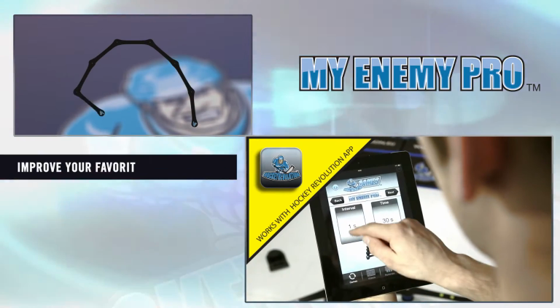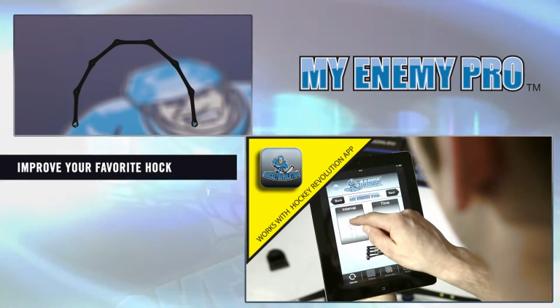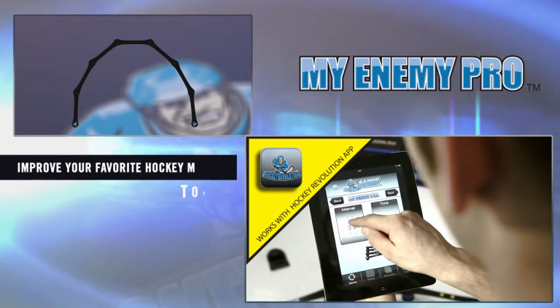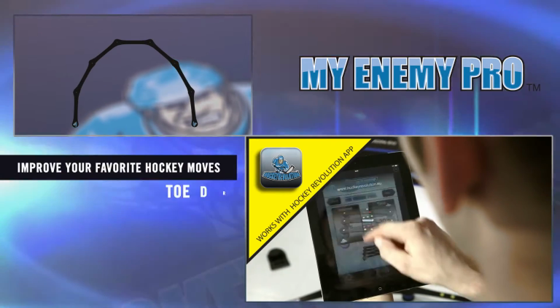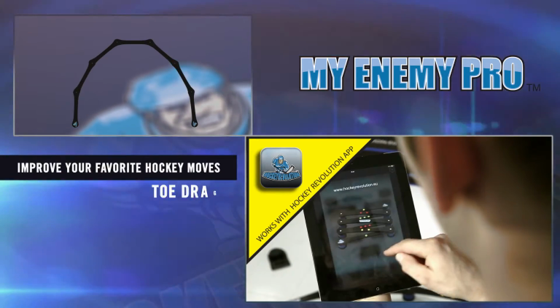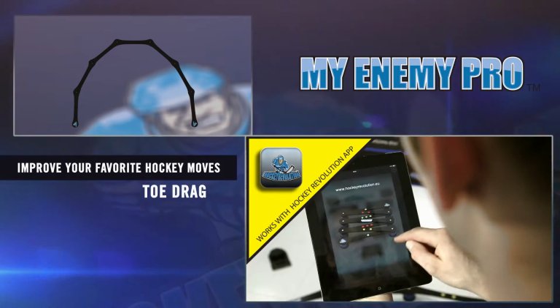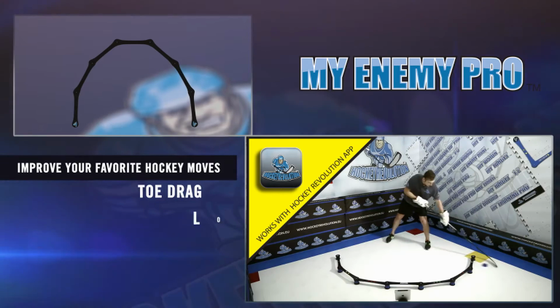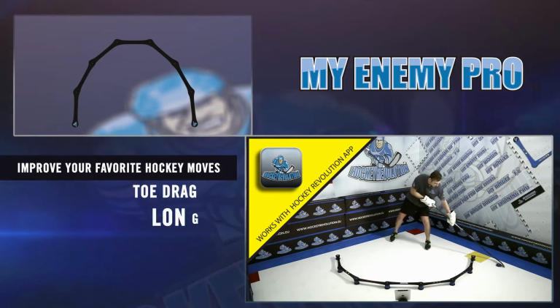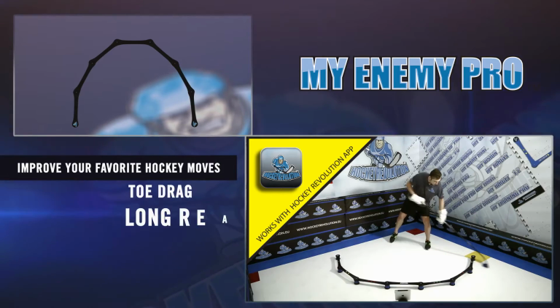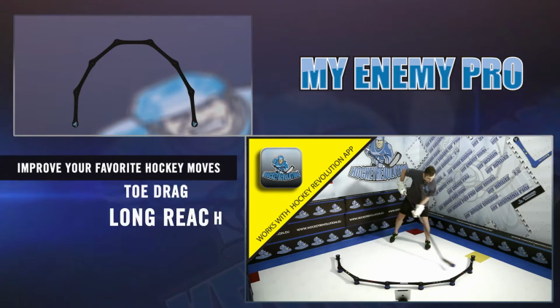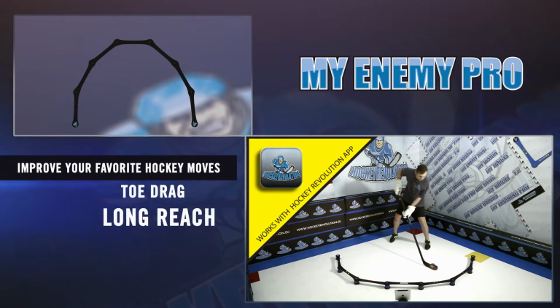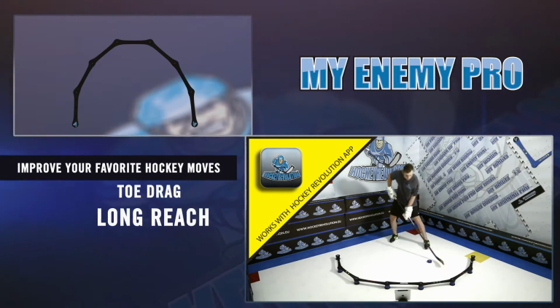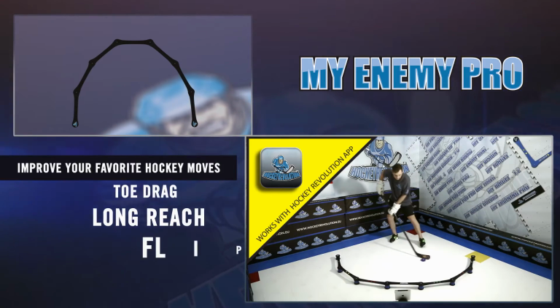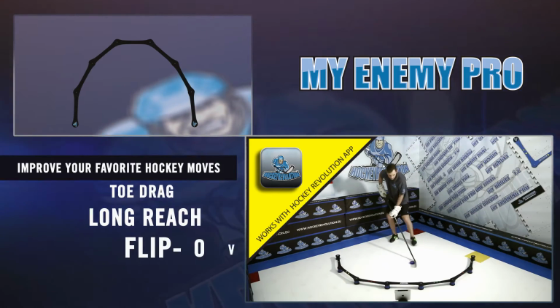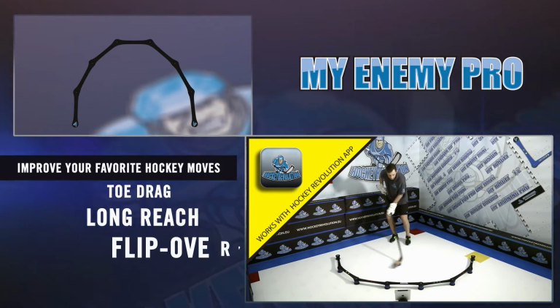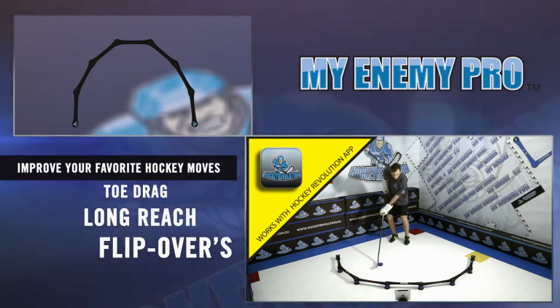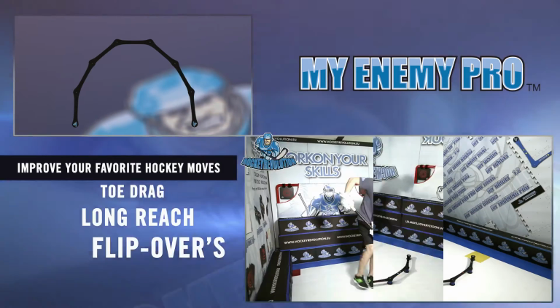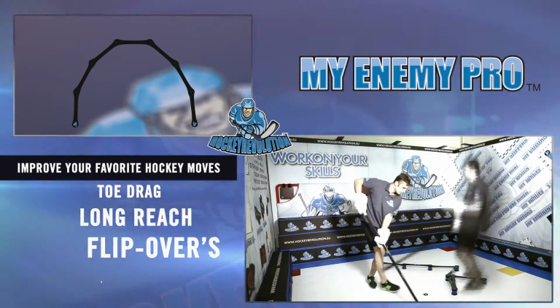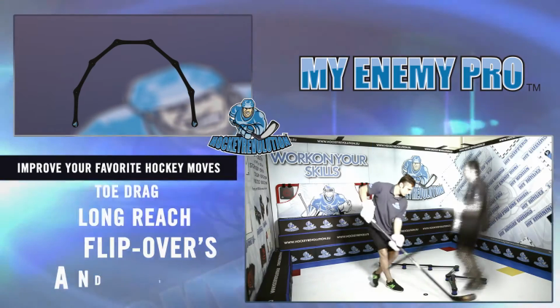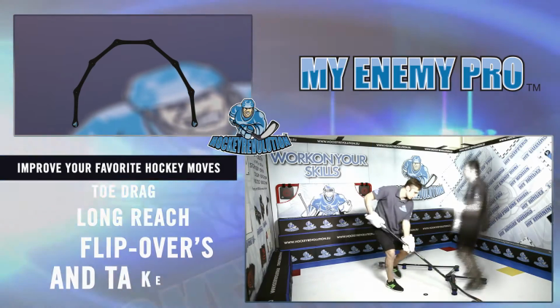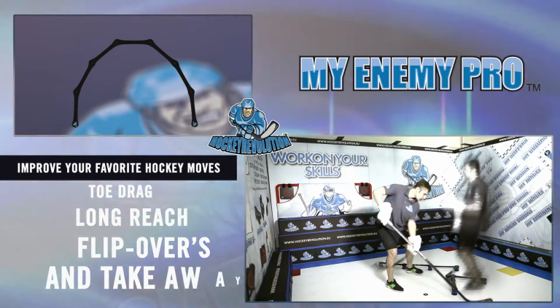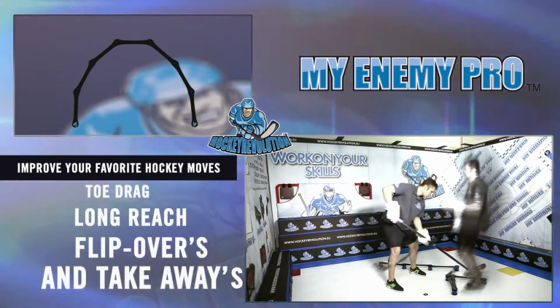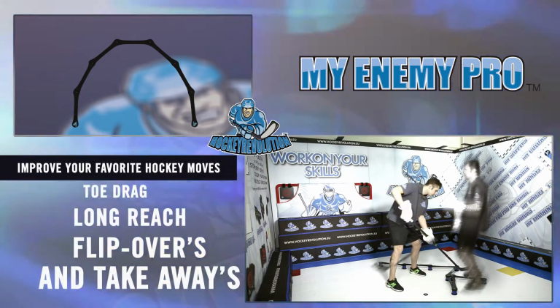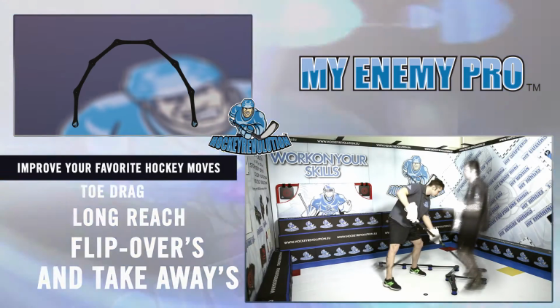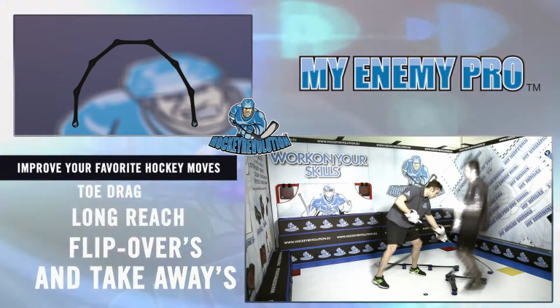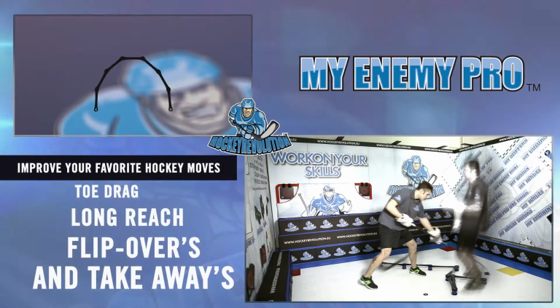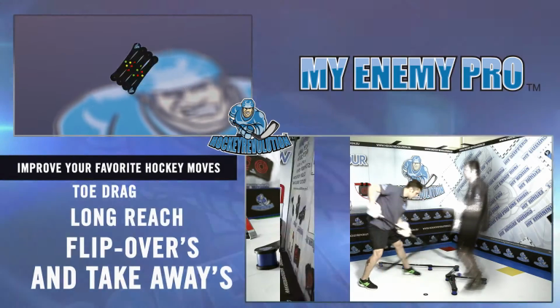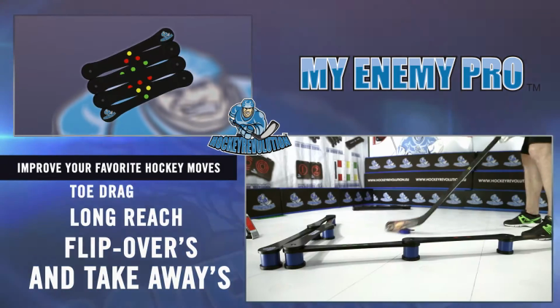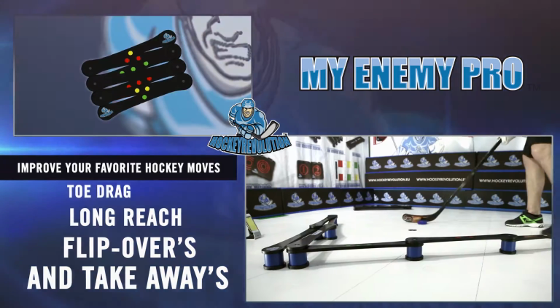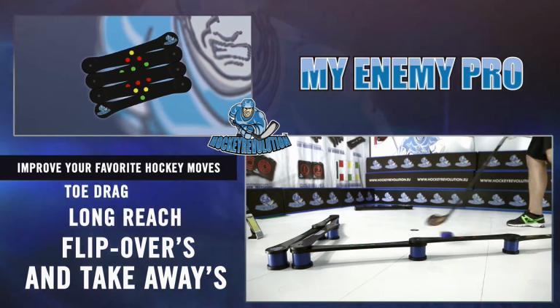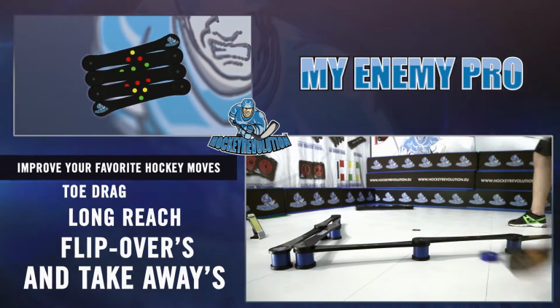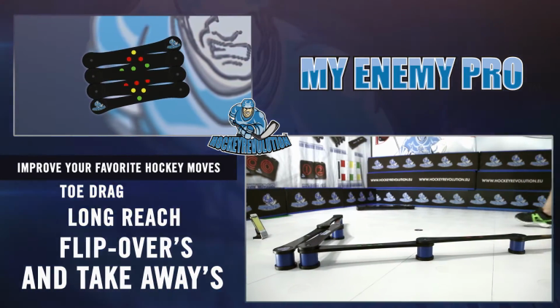Improve your favorite hockey moves — toe drags, long reach, flip holders, and take away.